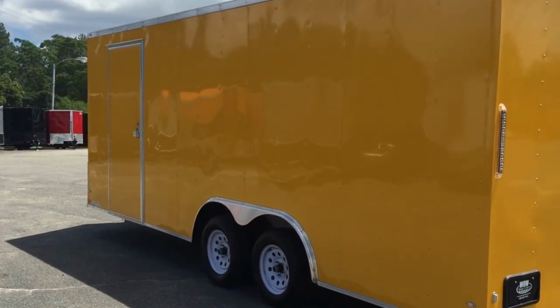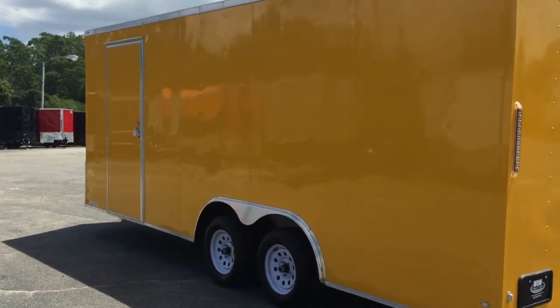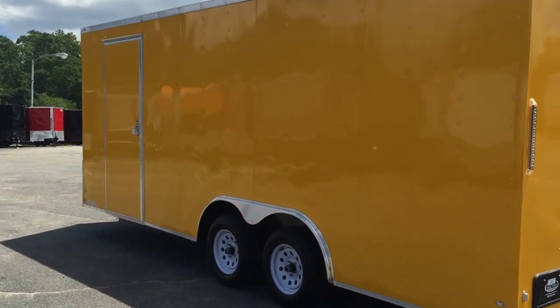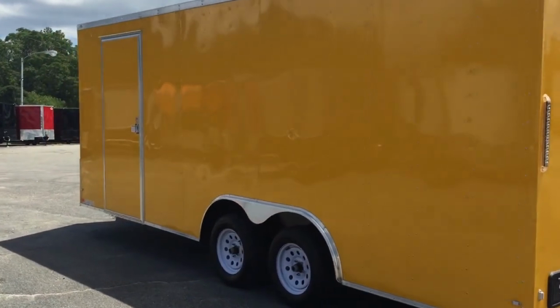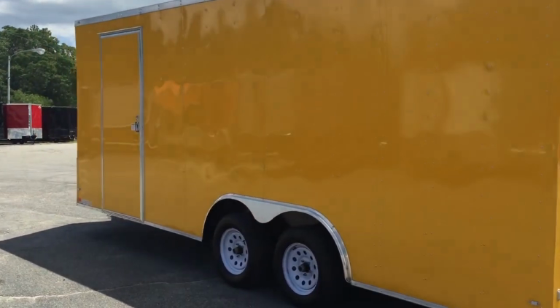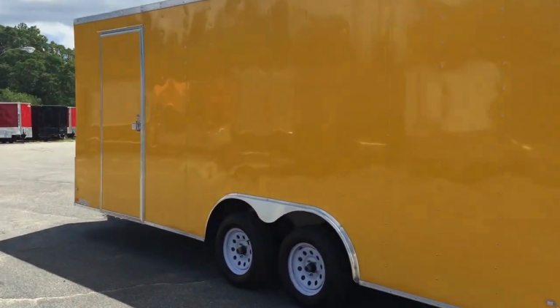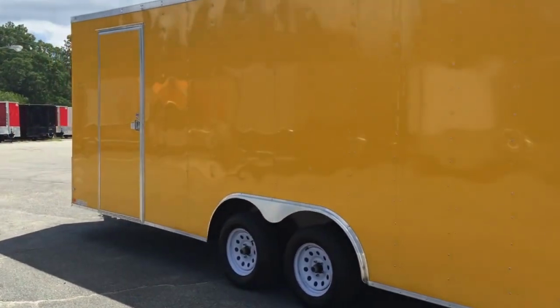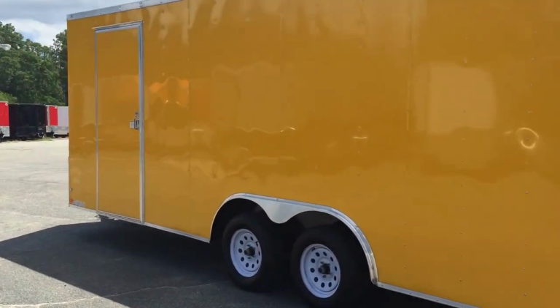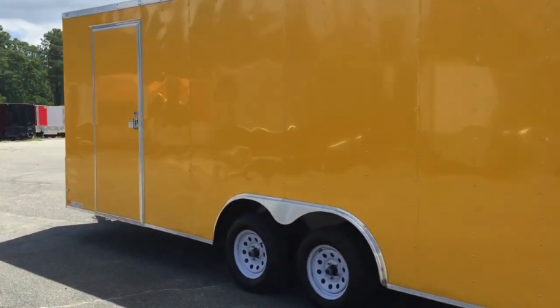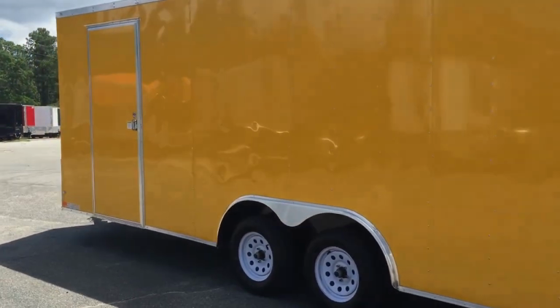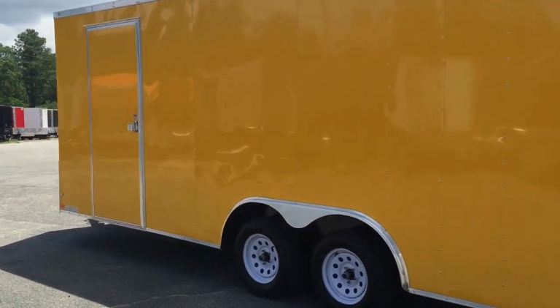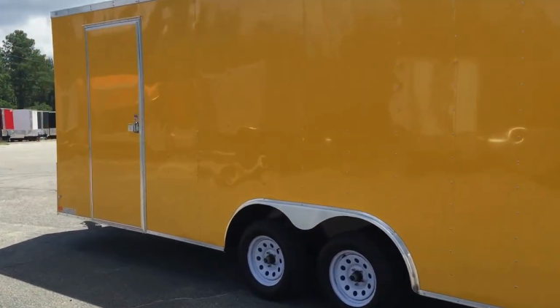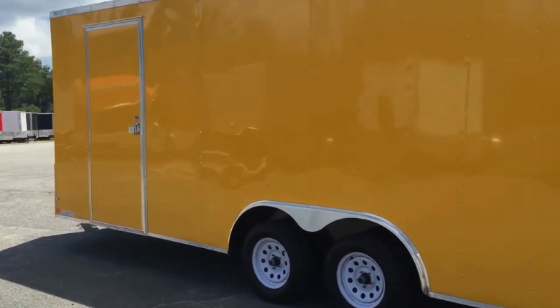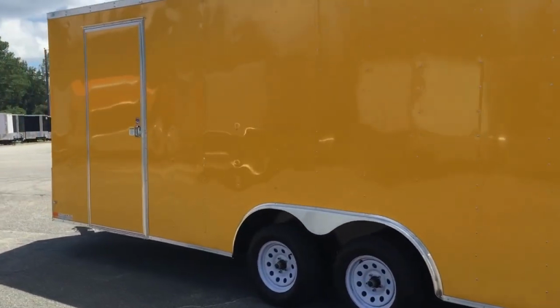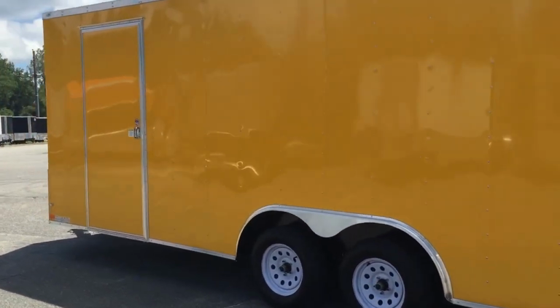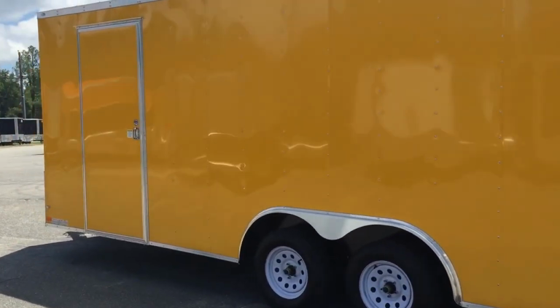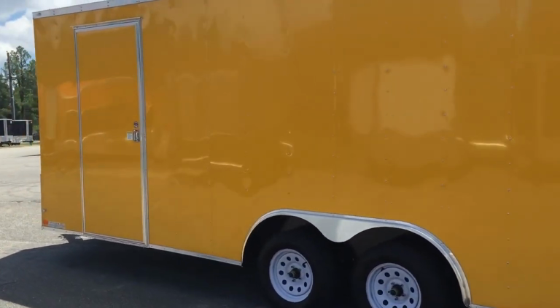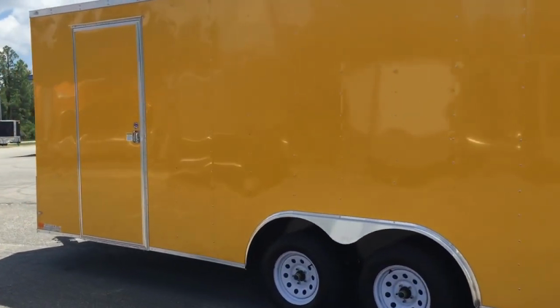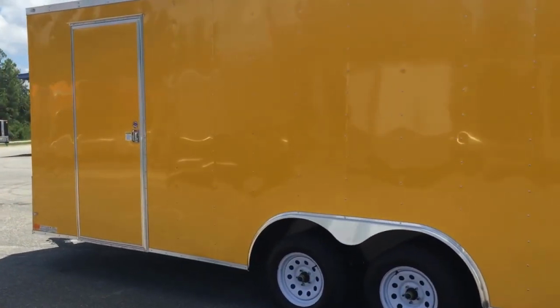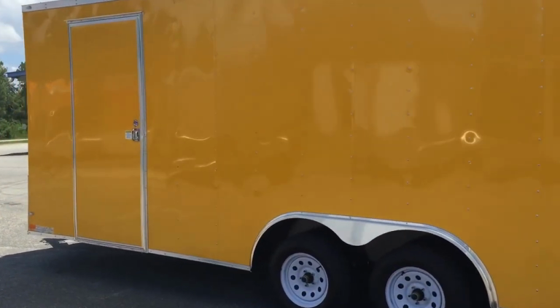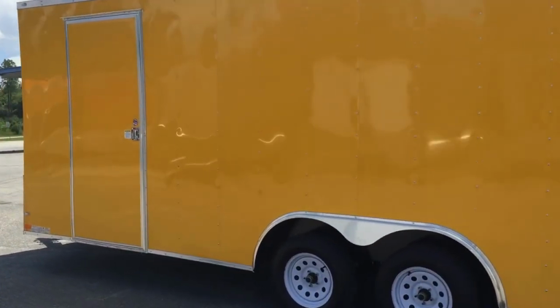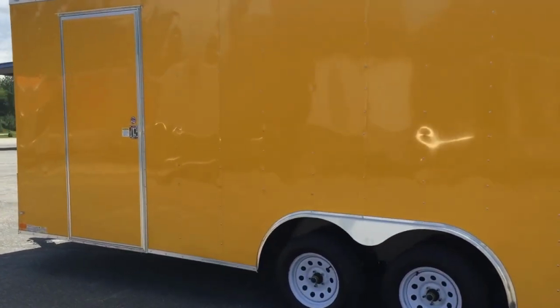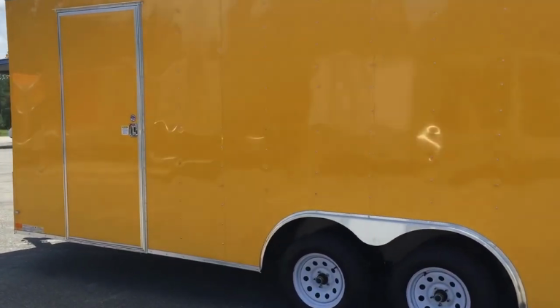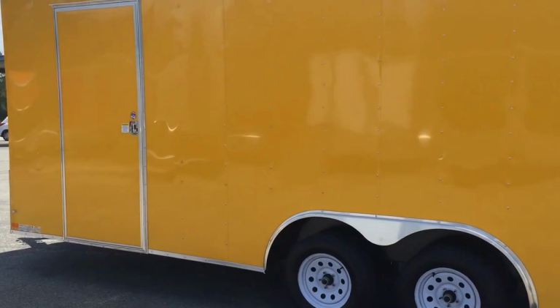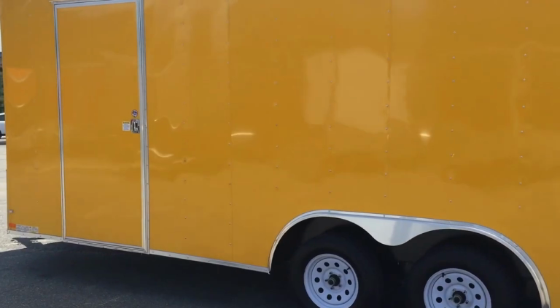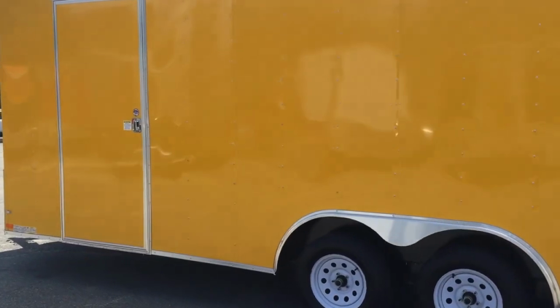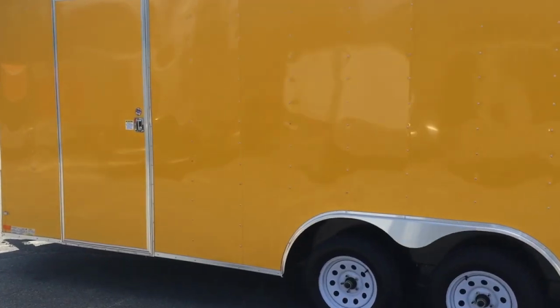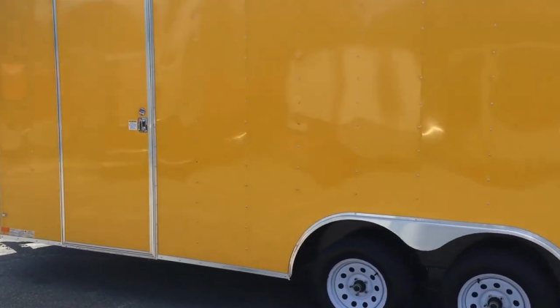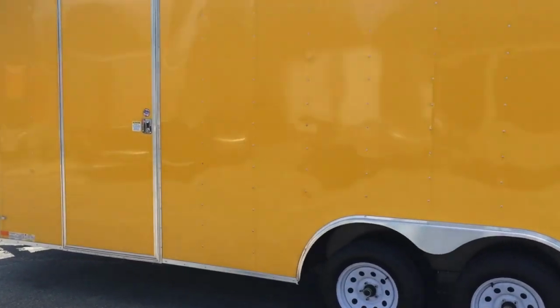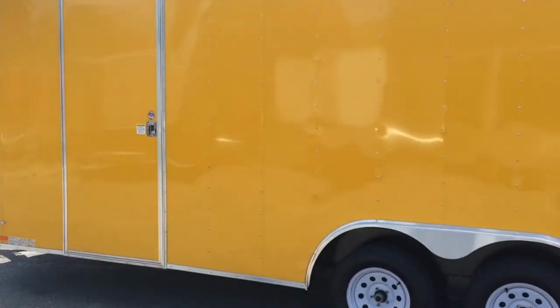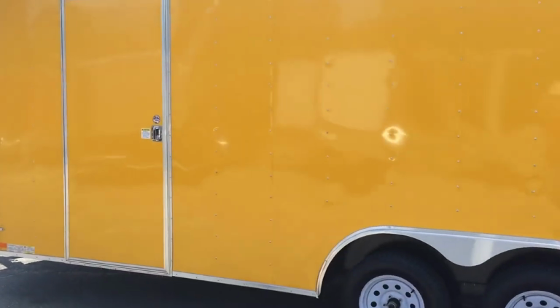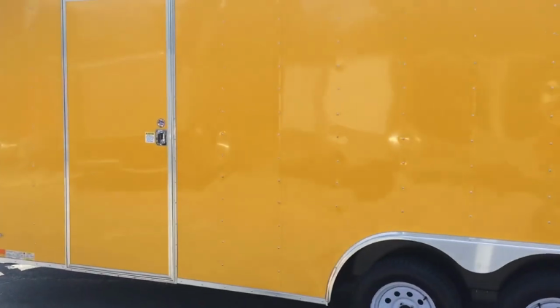Got a 36 inch side door on the opposite side of your concession window. We can put this door anywhere you want it — on the front, back, and the v-nose.